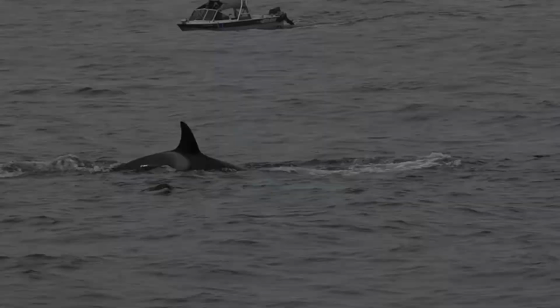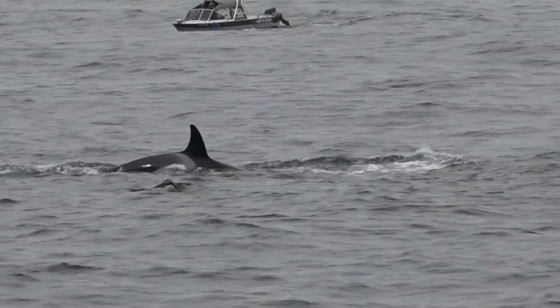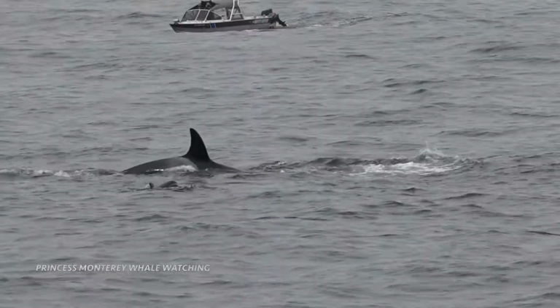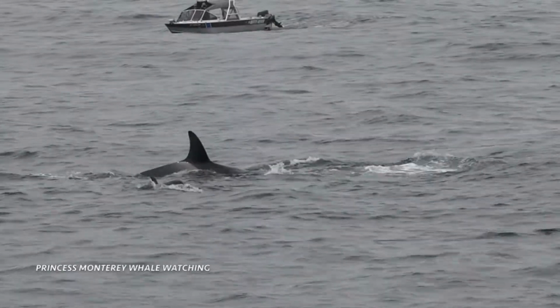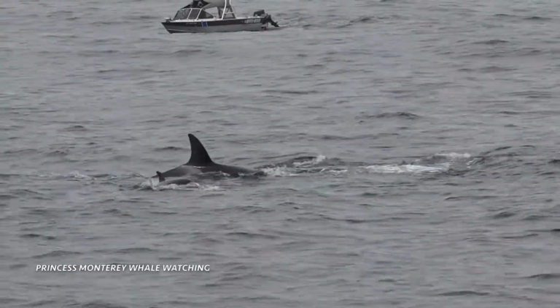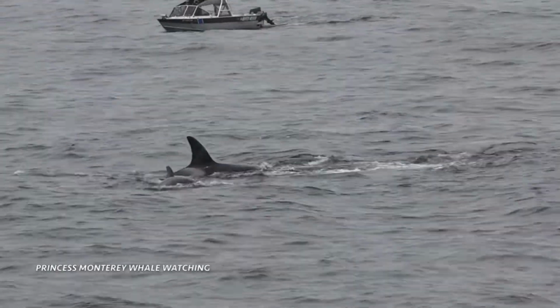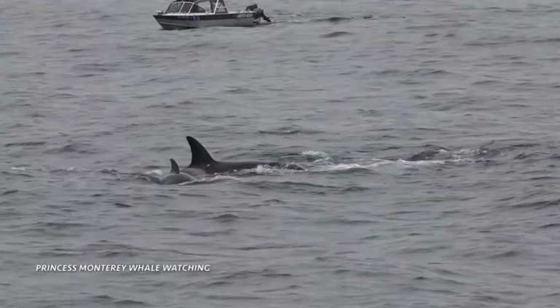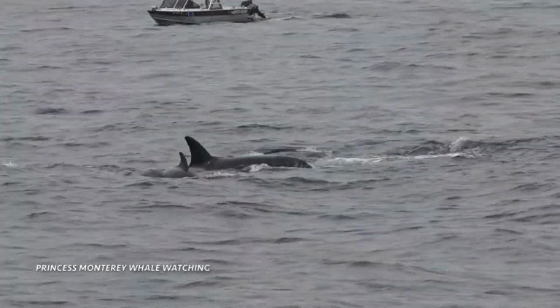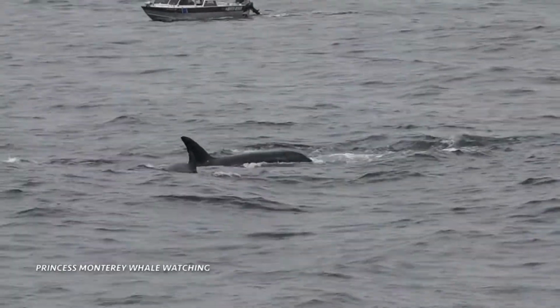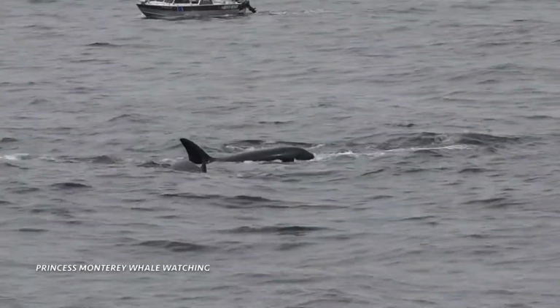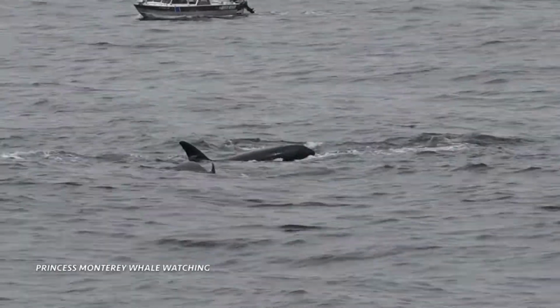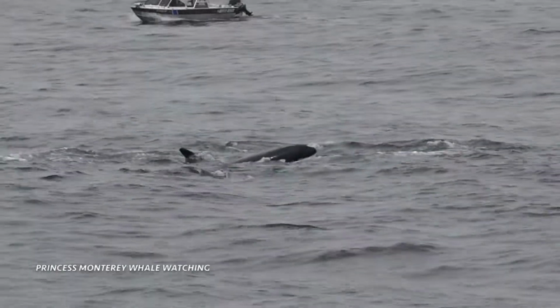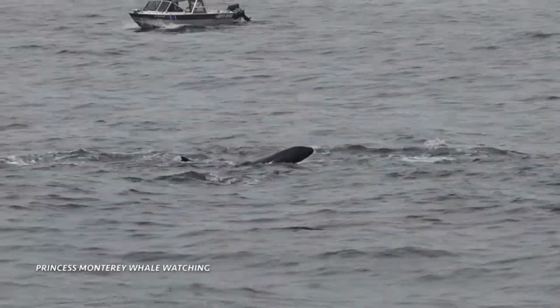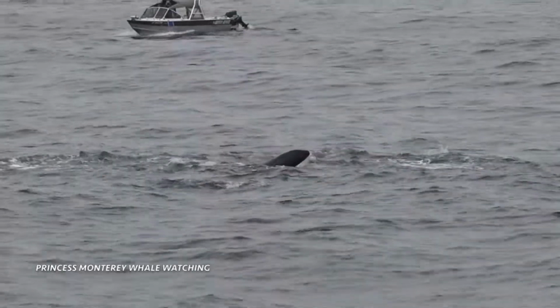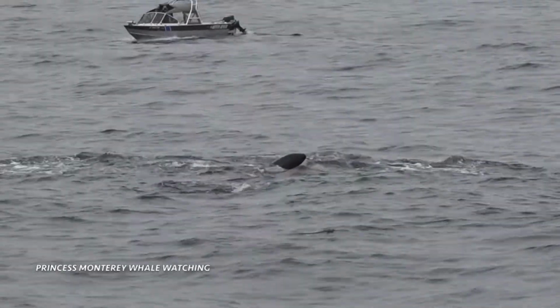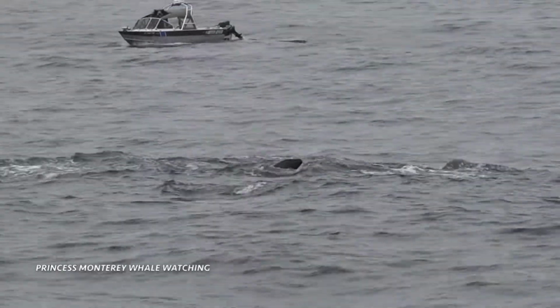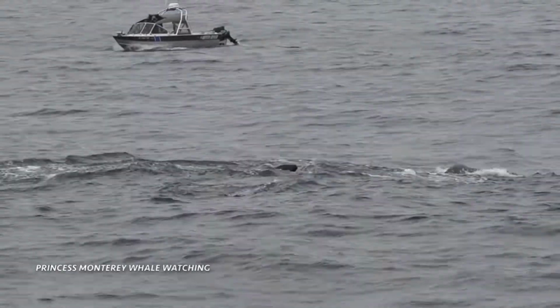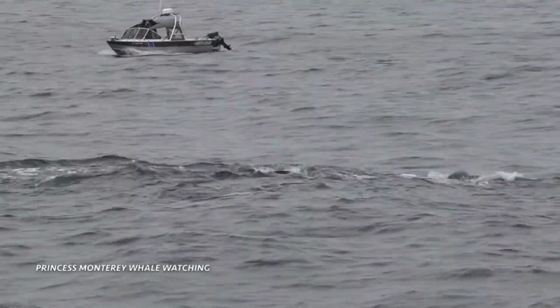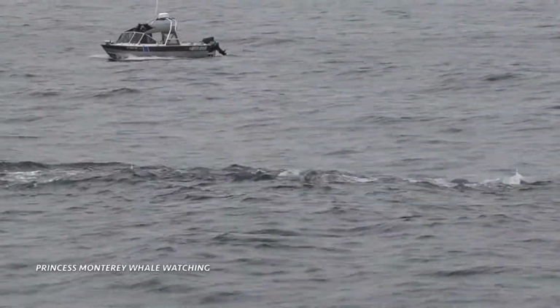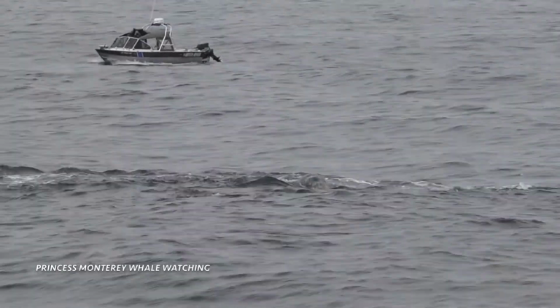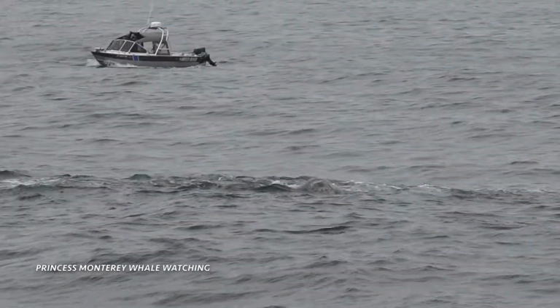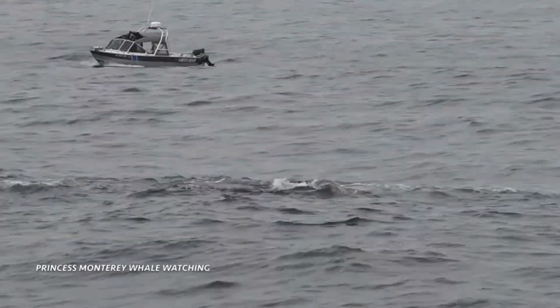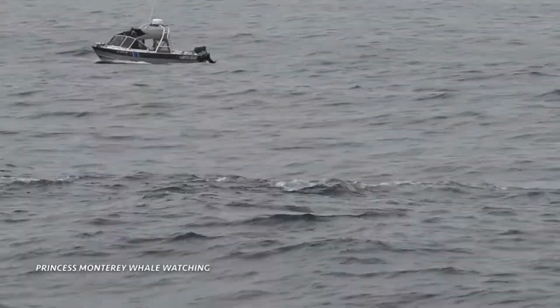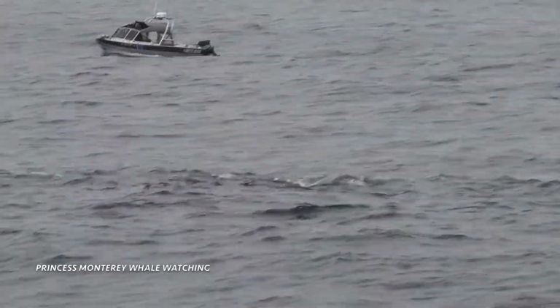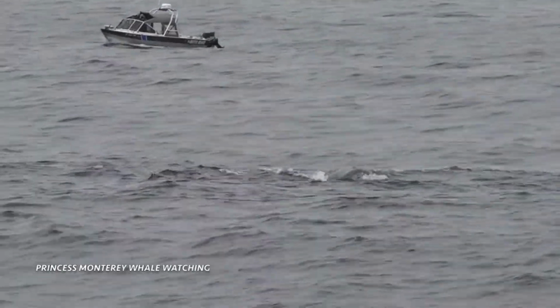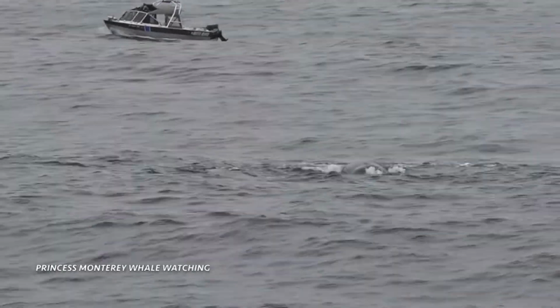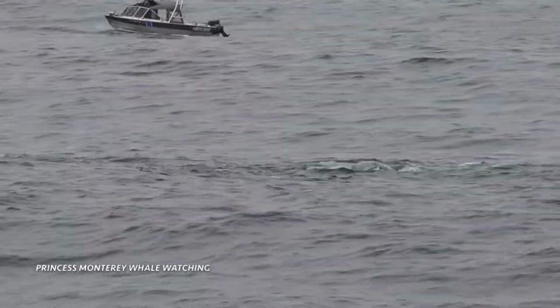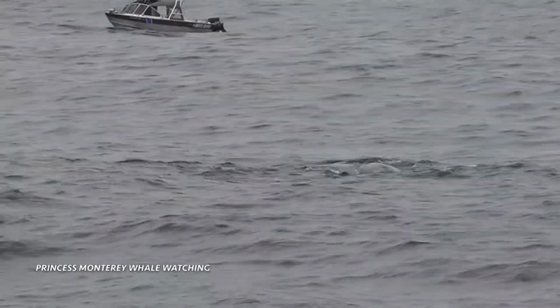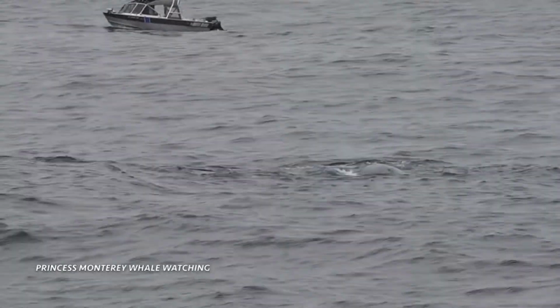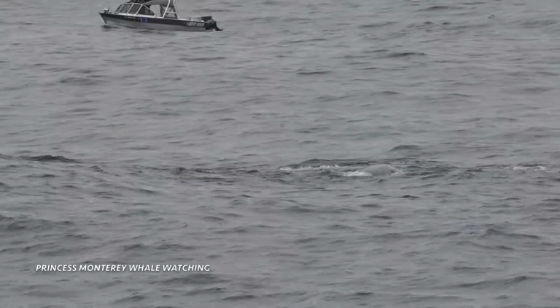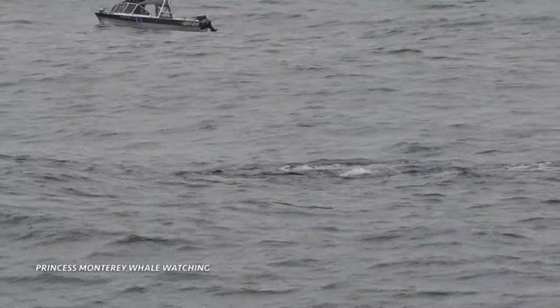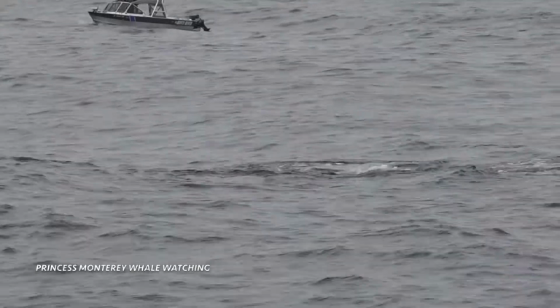Pushing down onto the calf. See that? It's really working — pushing his head down.